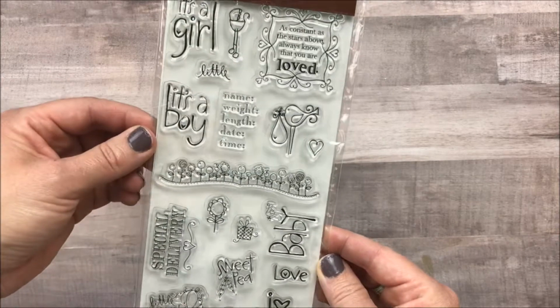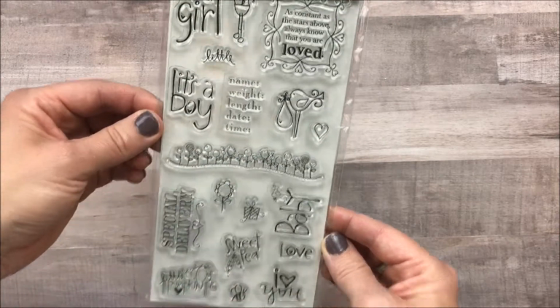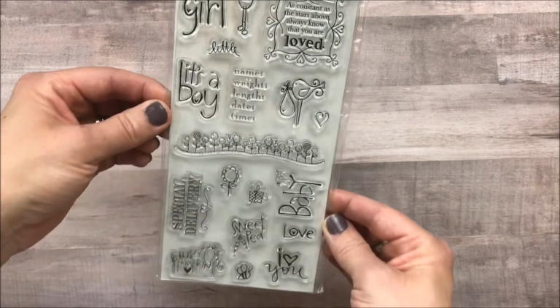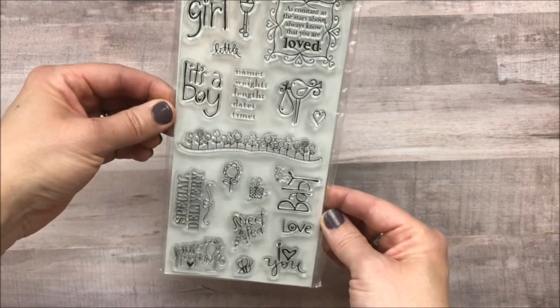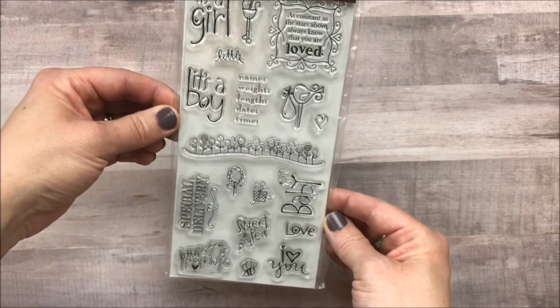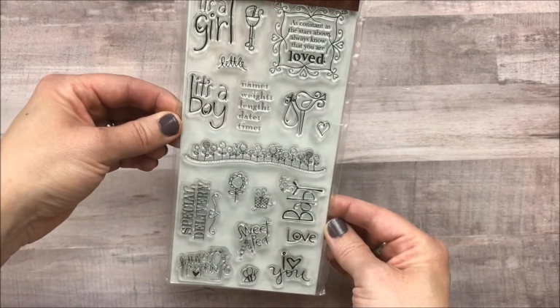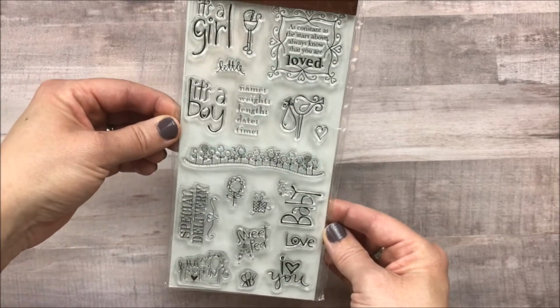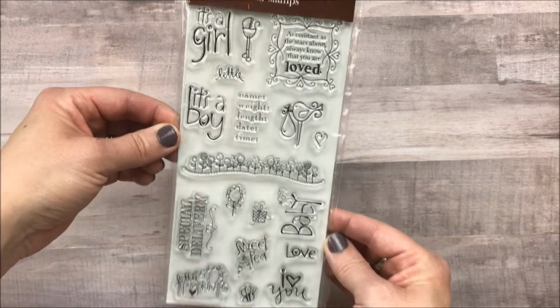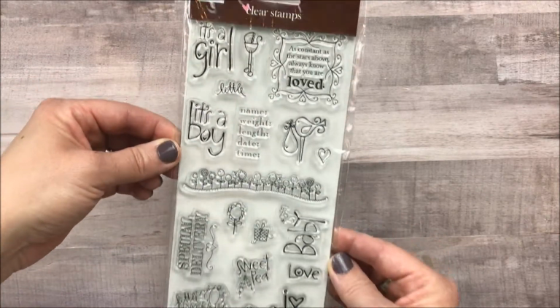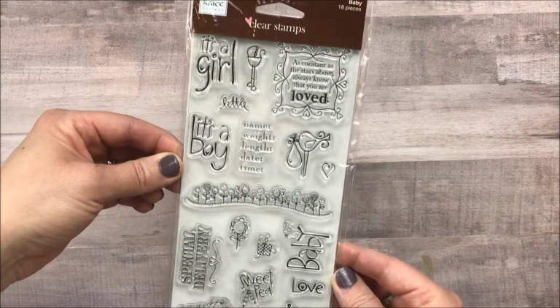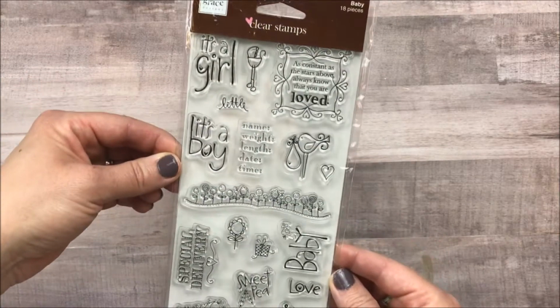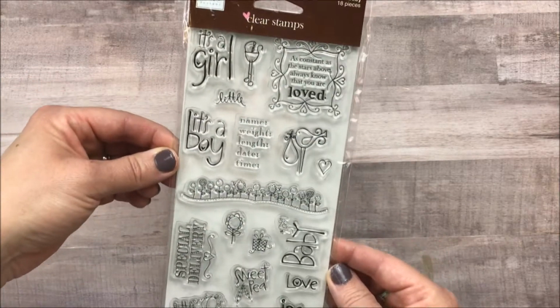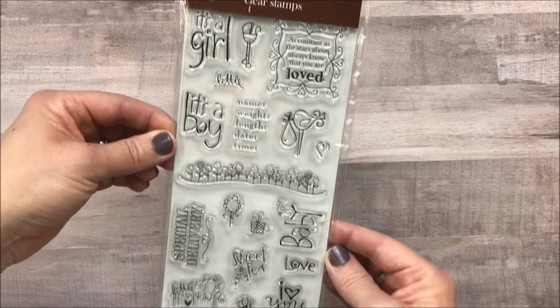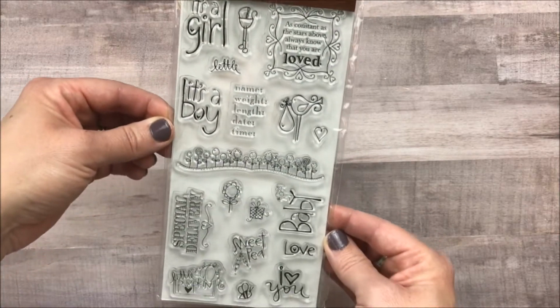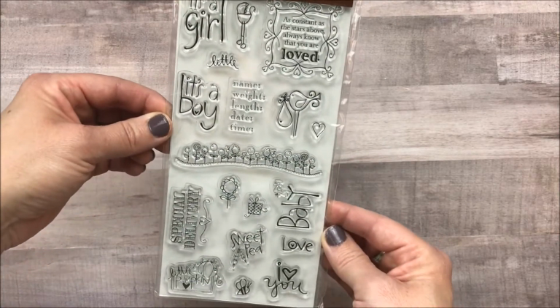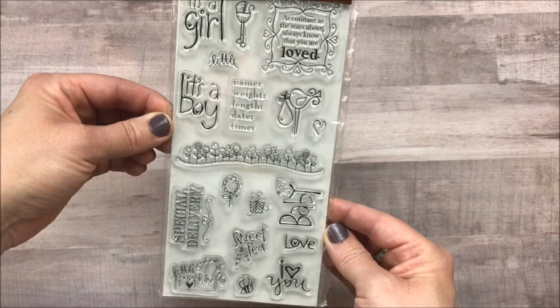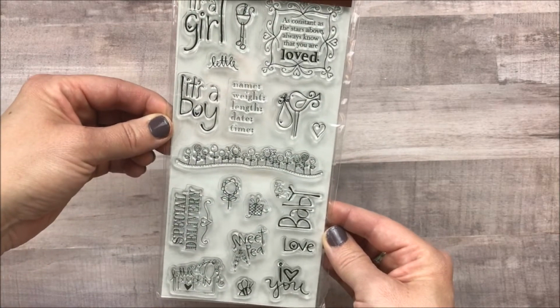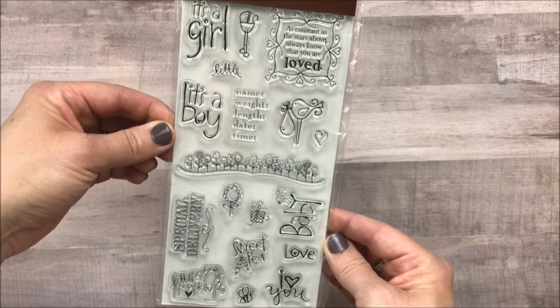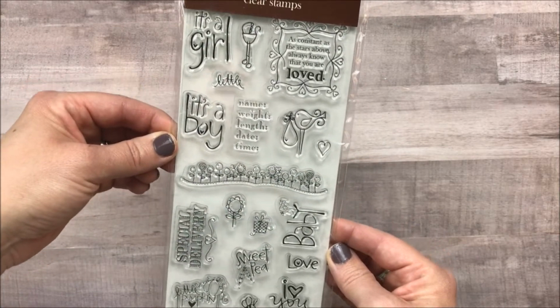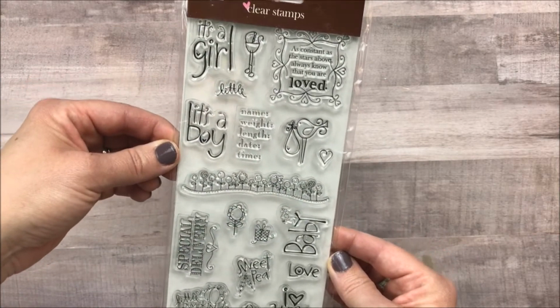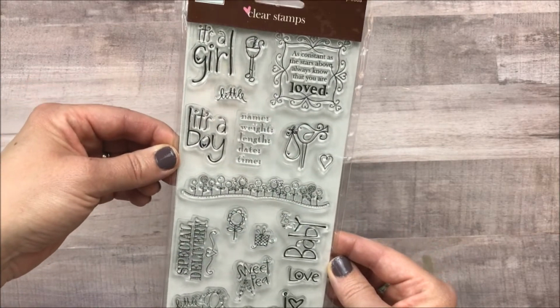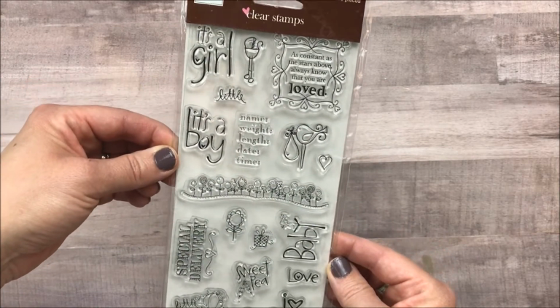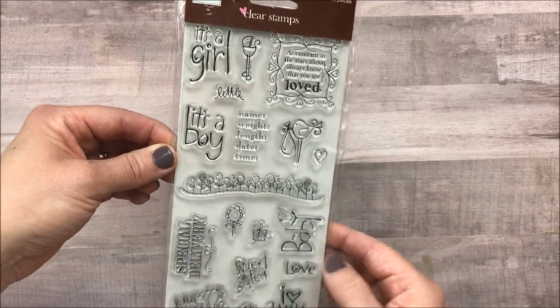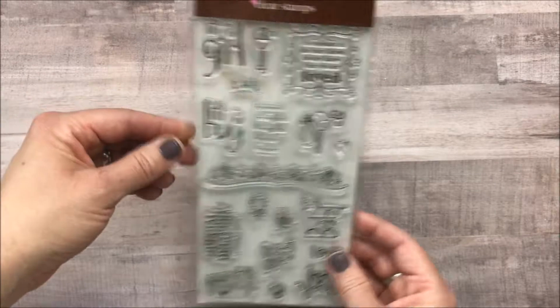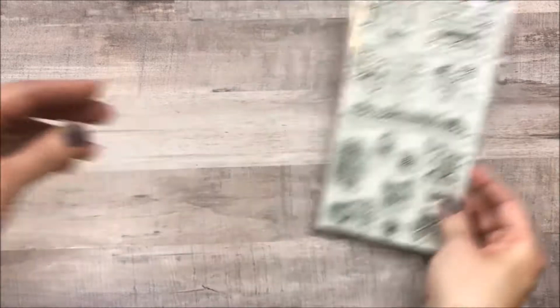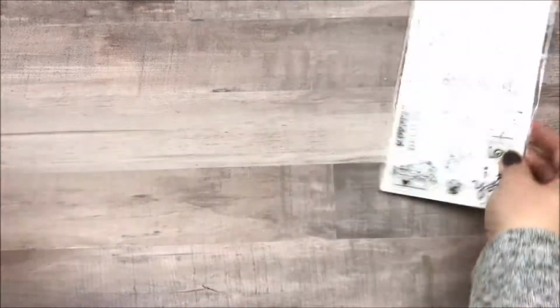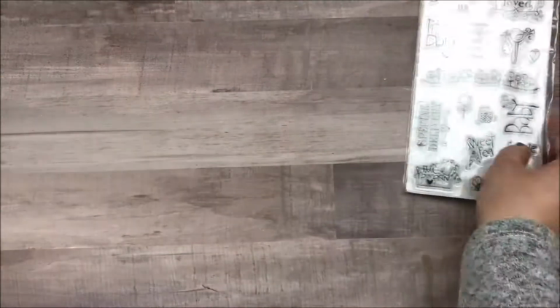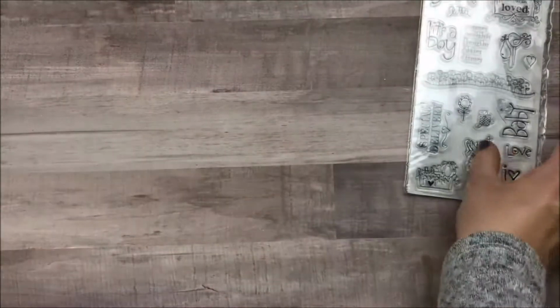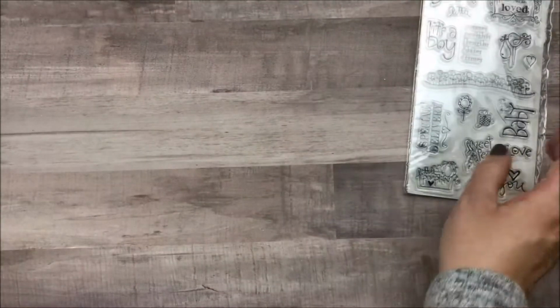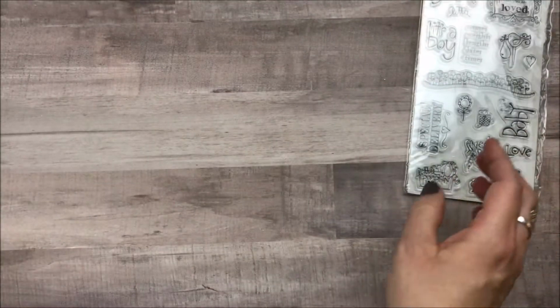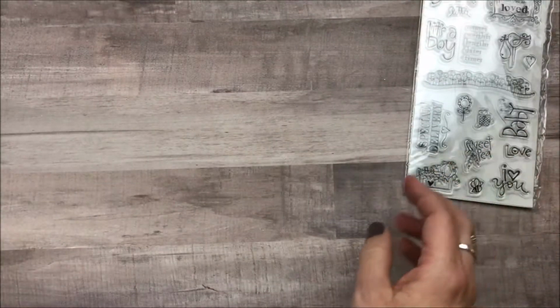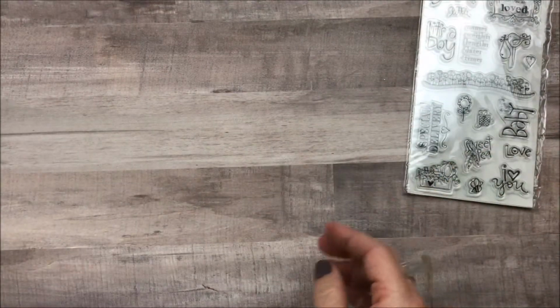These are baby stamps, and they're acrylic stamps, so you would use them on a block.